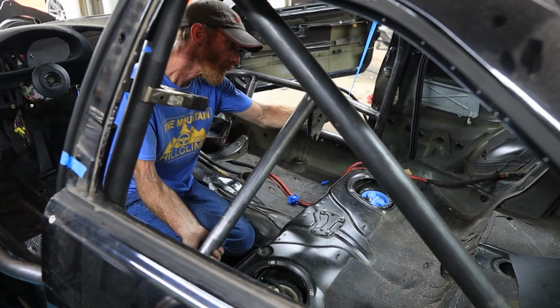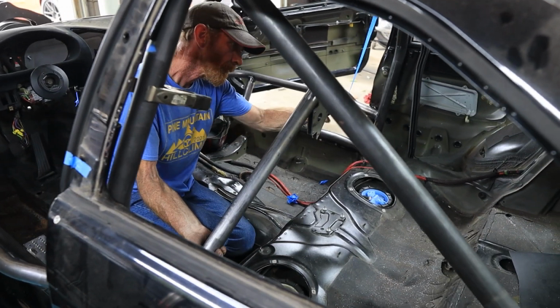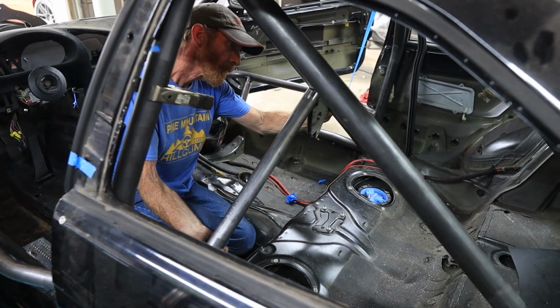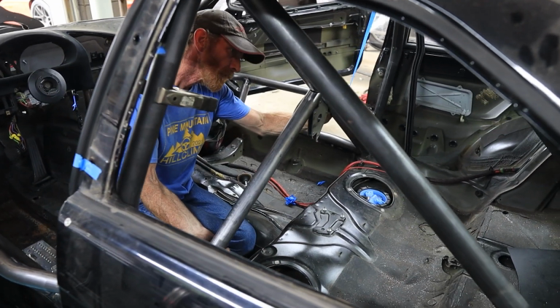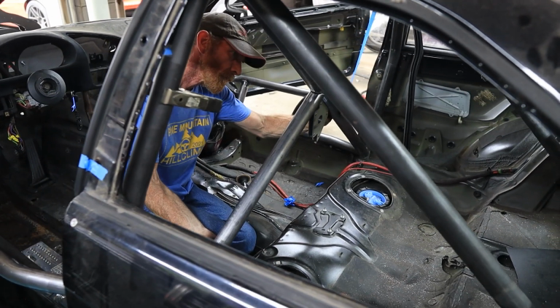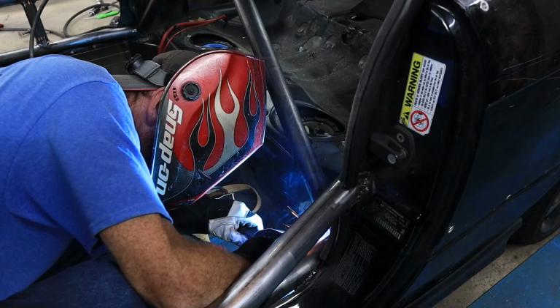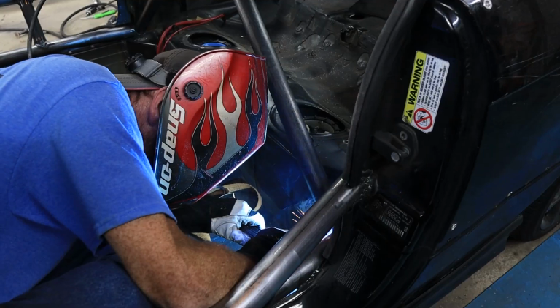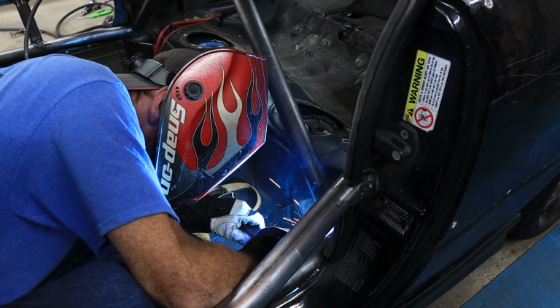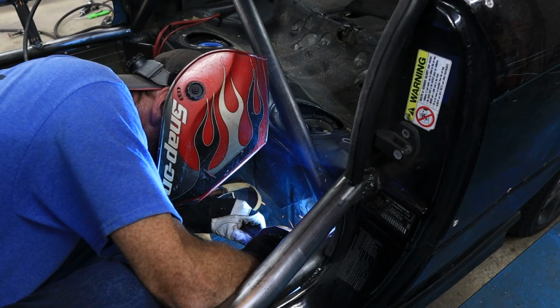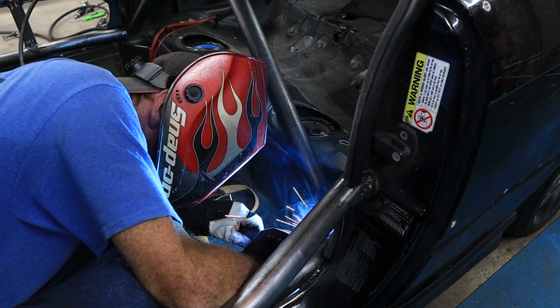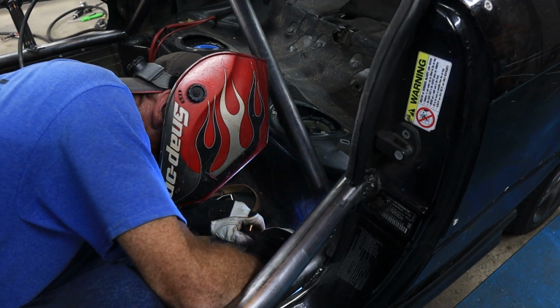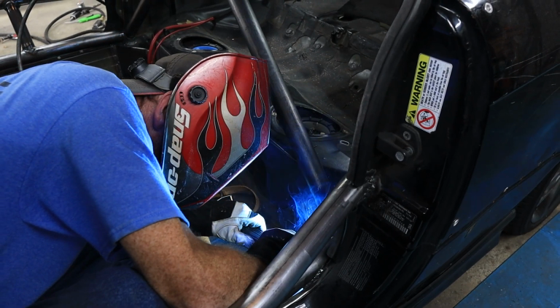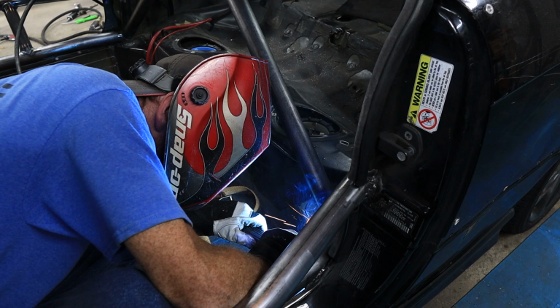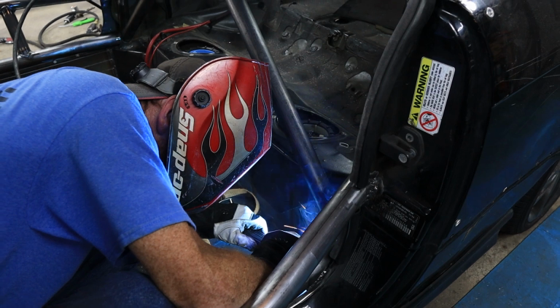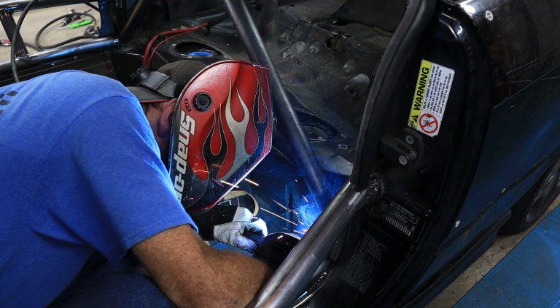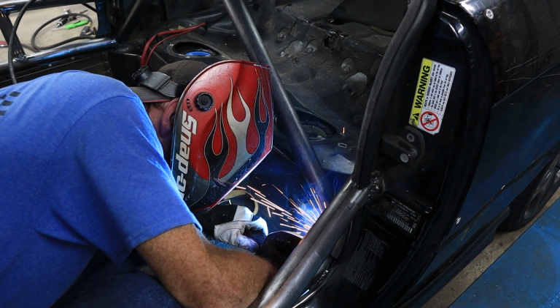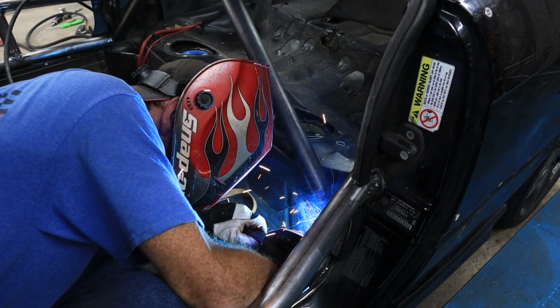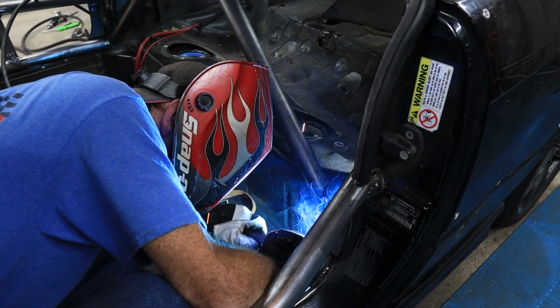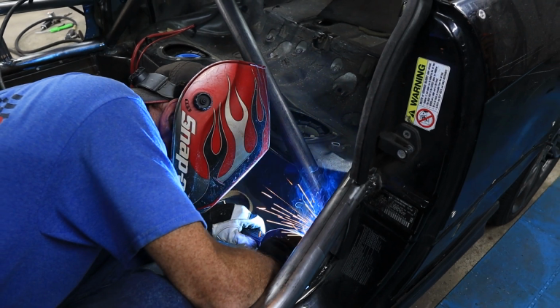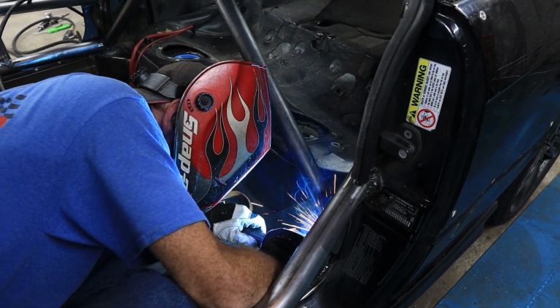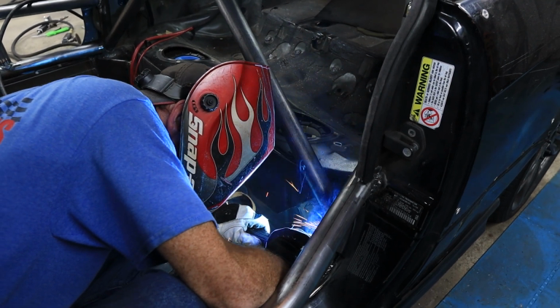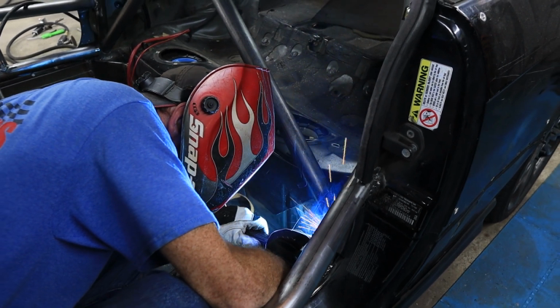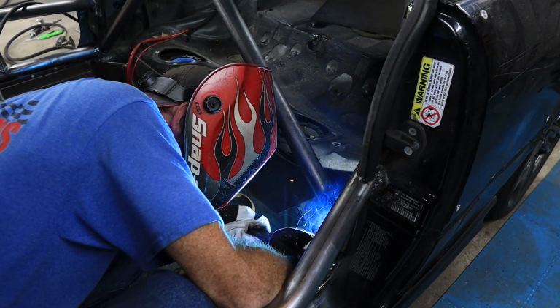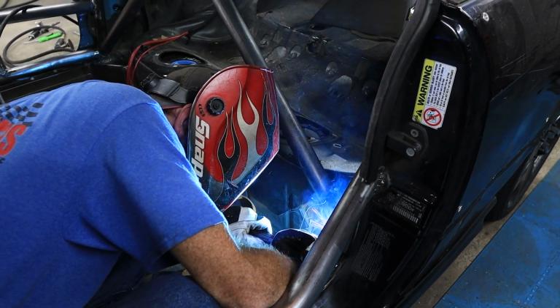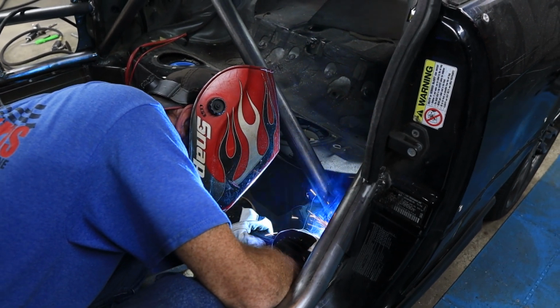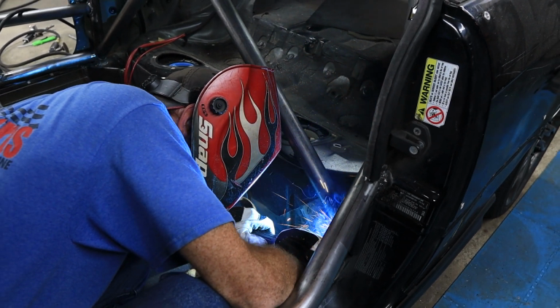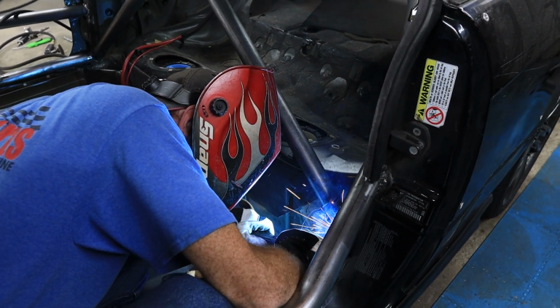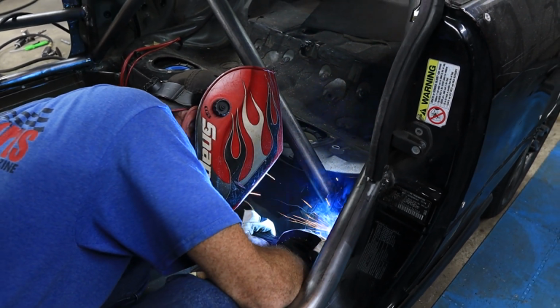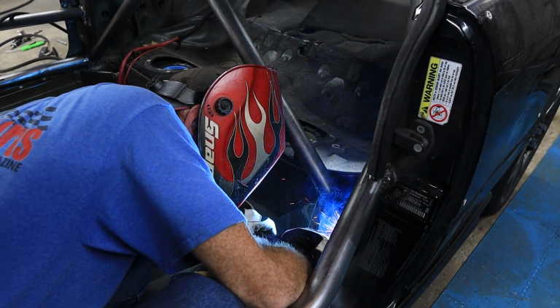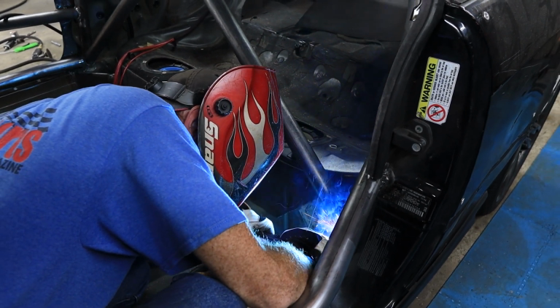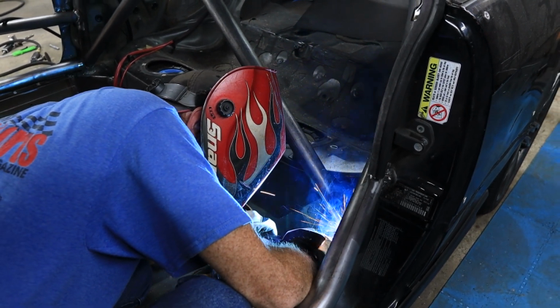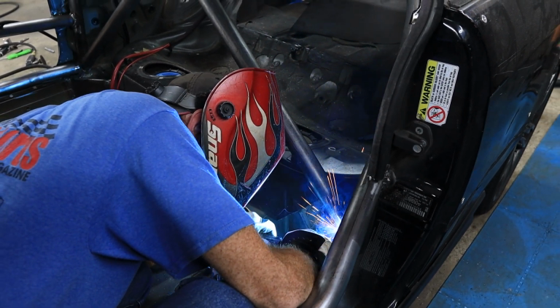He is an amazing fabricator who specializes in roll cage design and fabrication. And with that introduction, Mike, take it away.